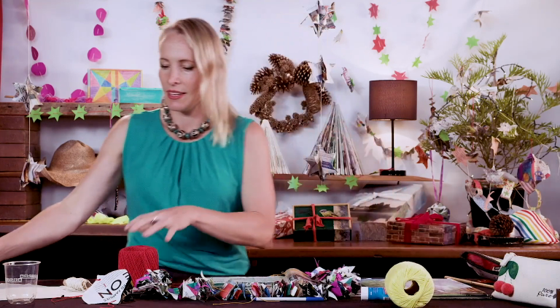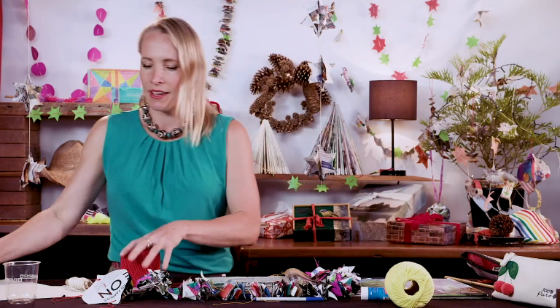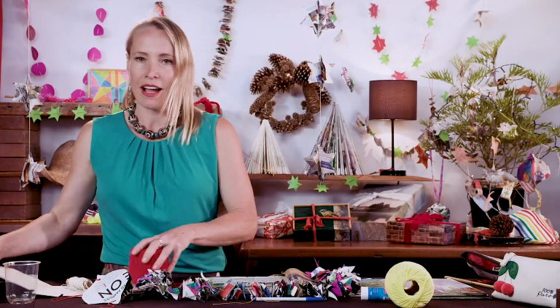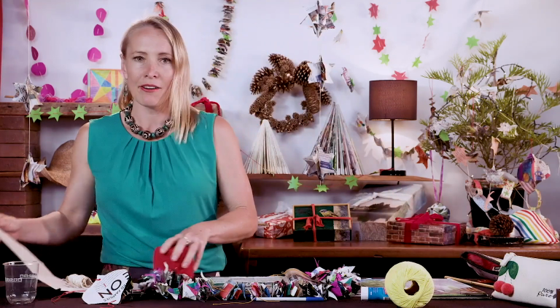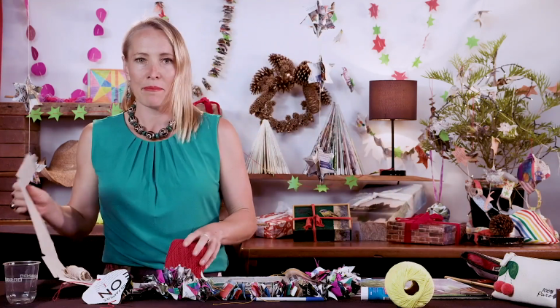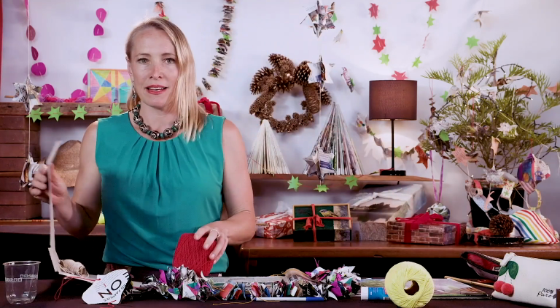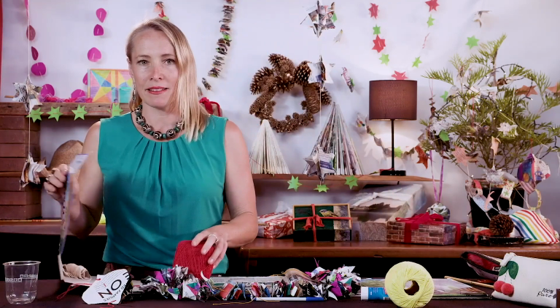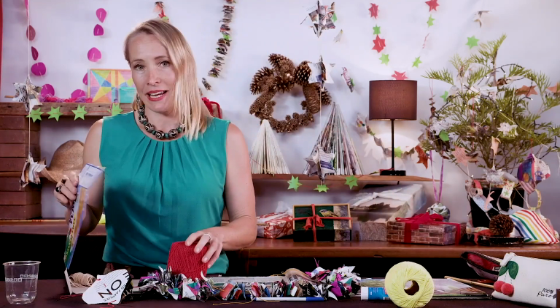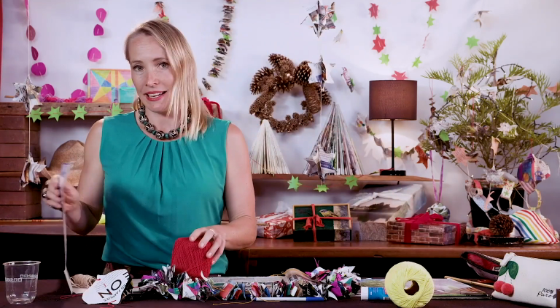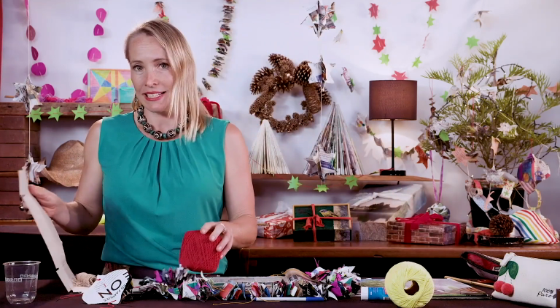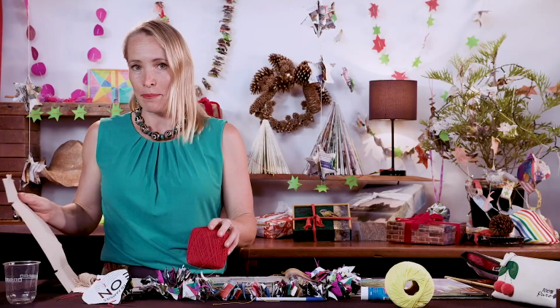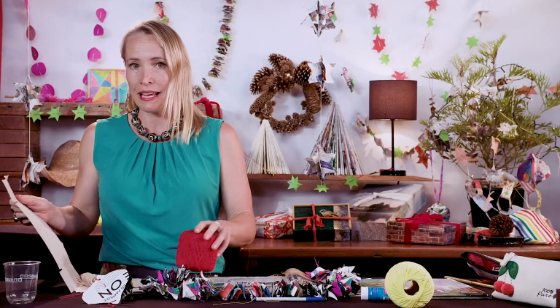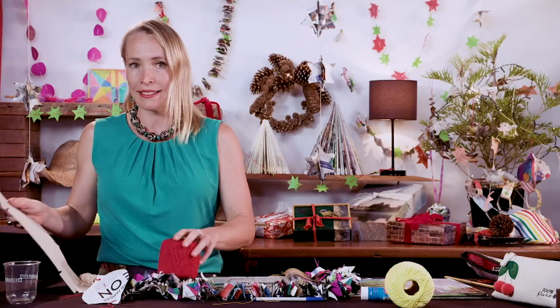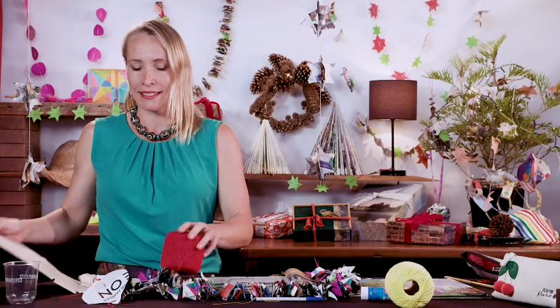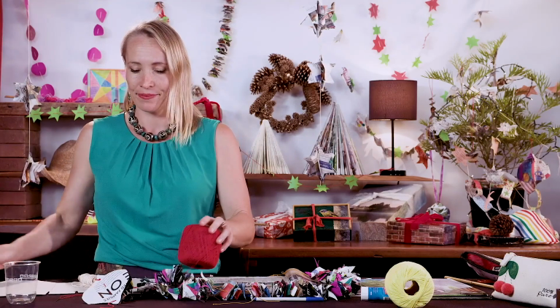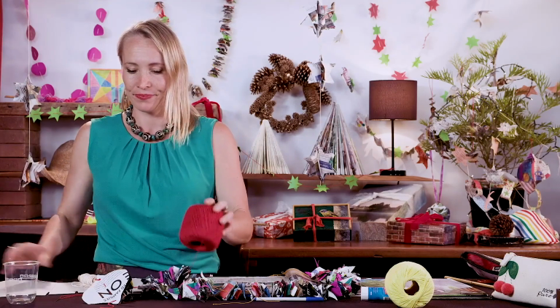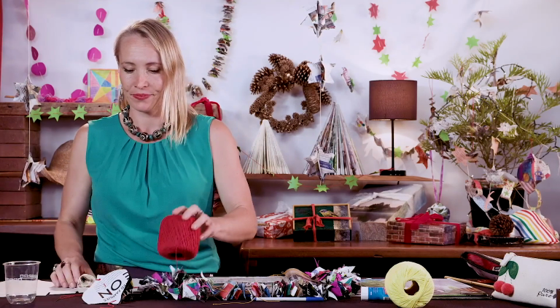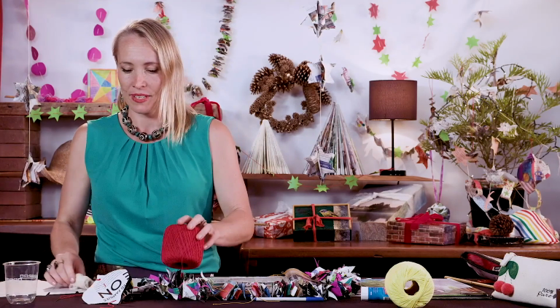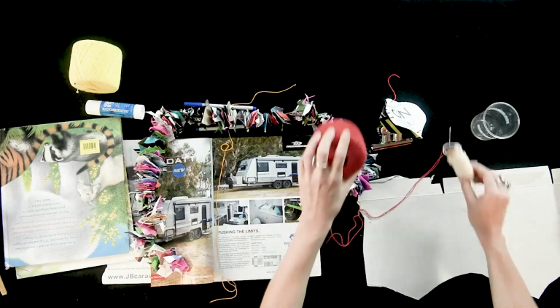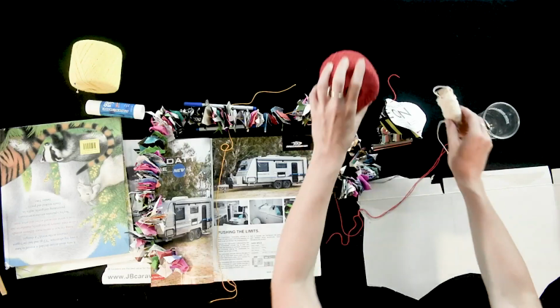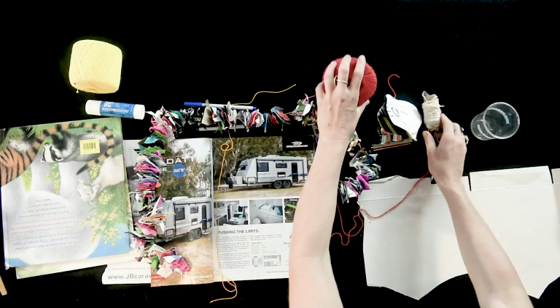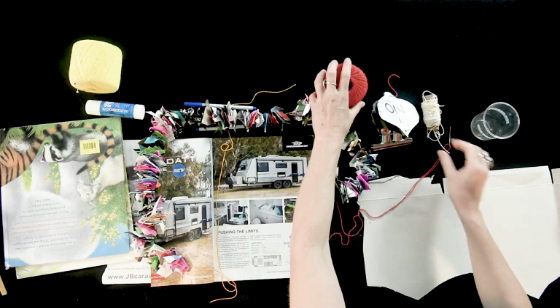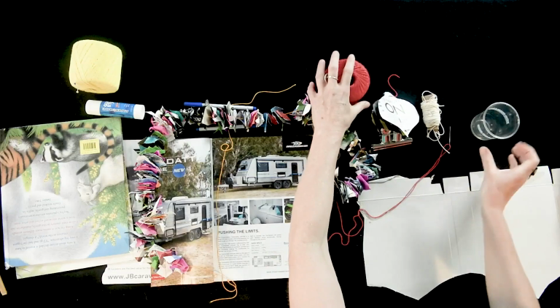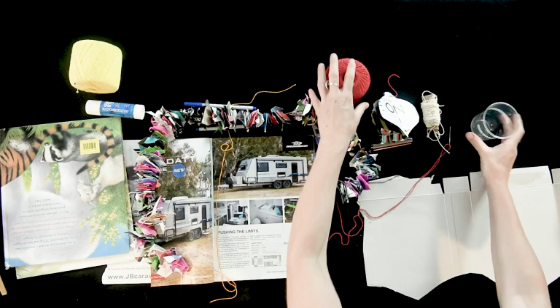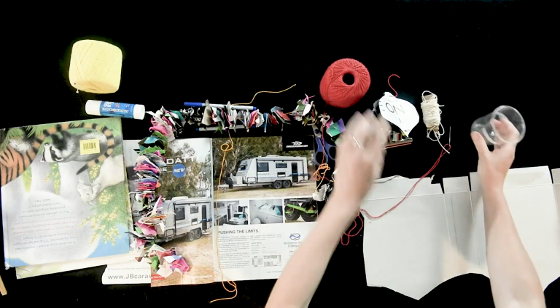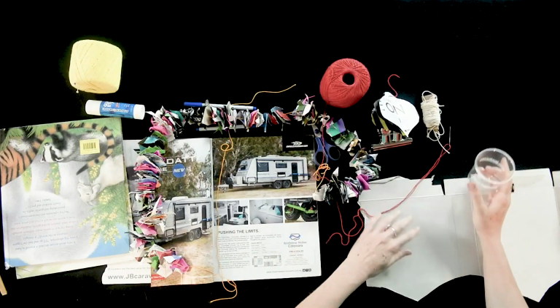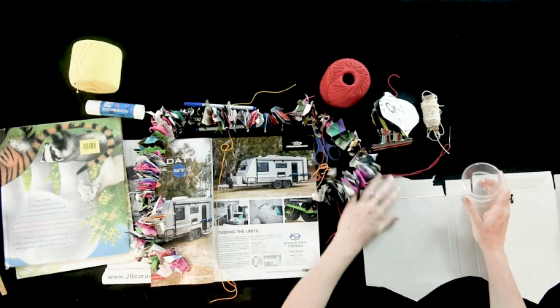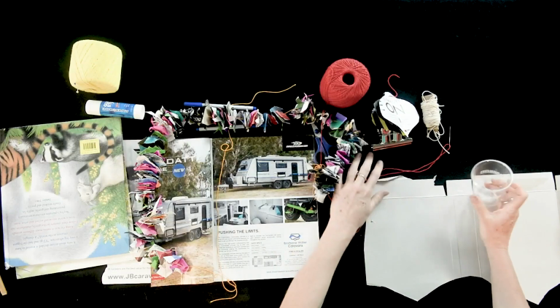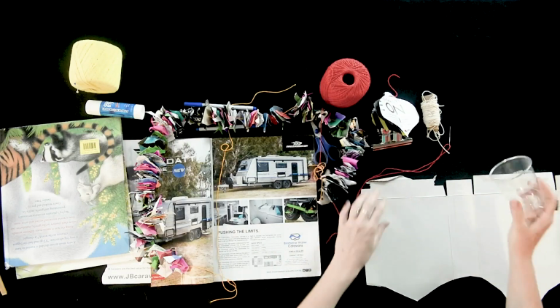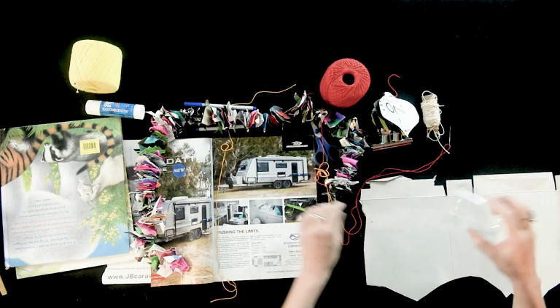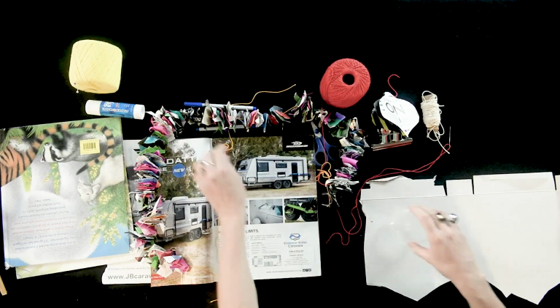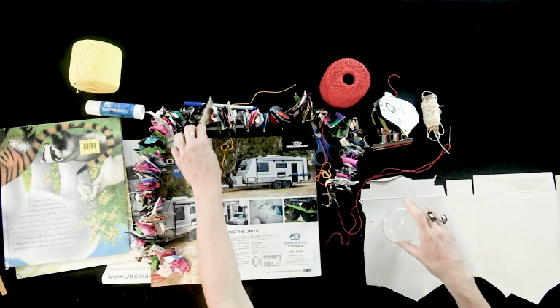I recommend making a template — it makes the whole process a lot neater.